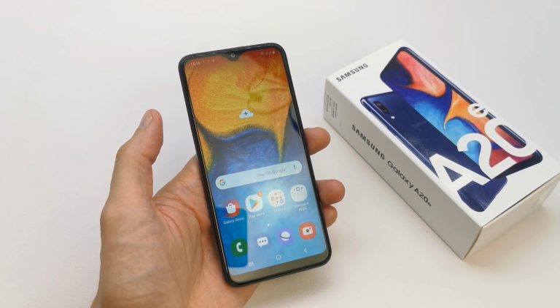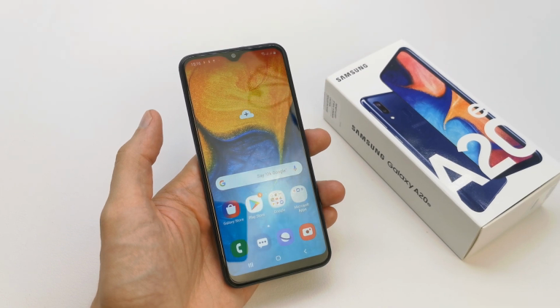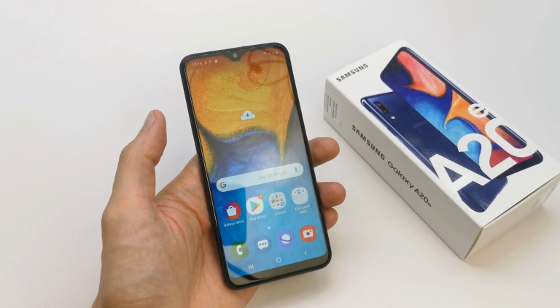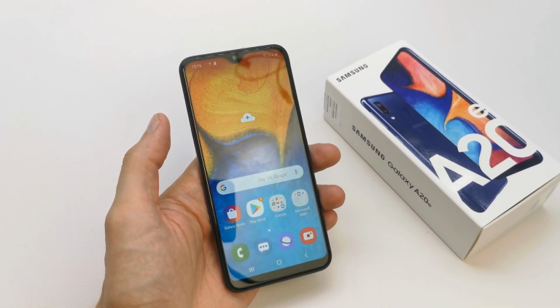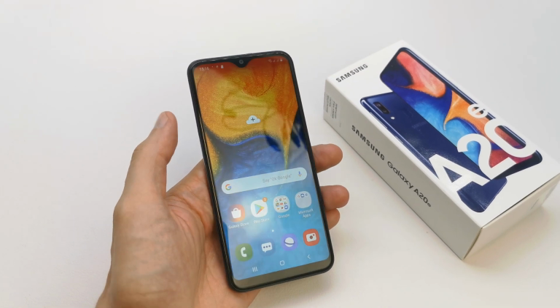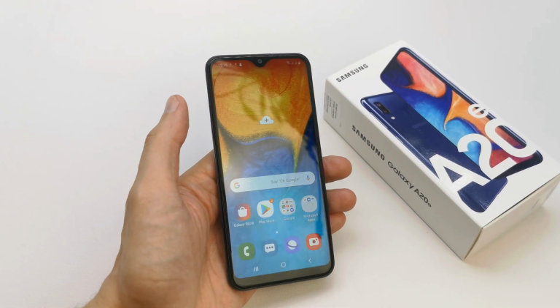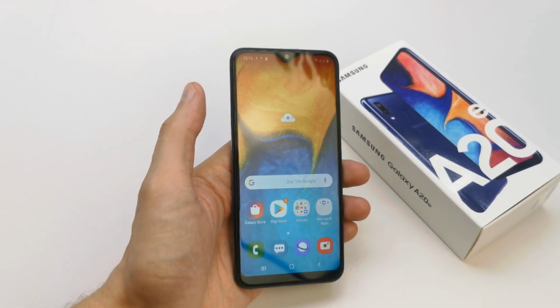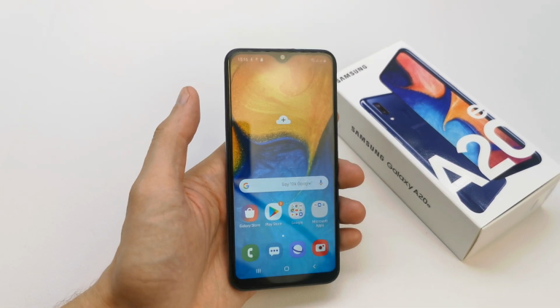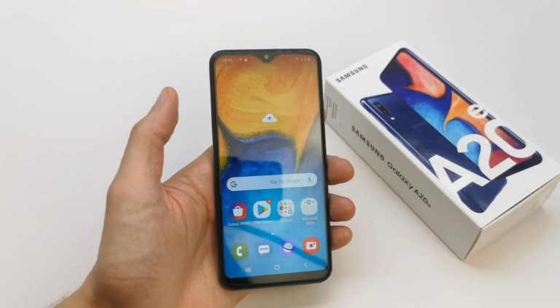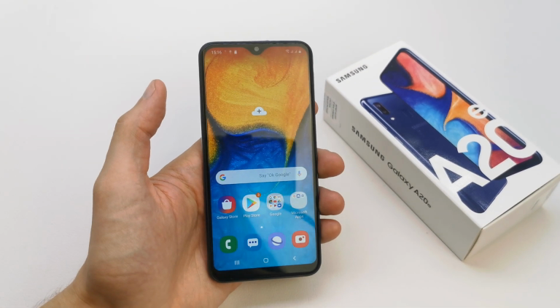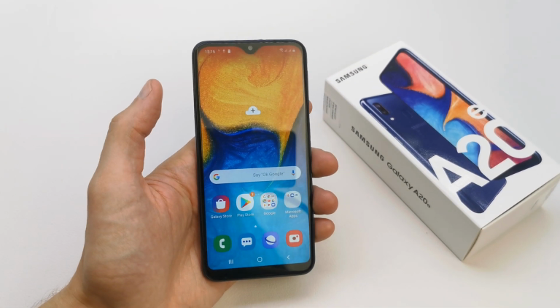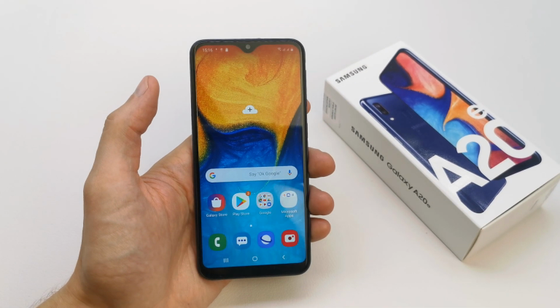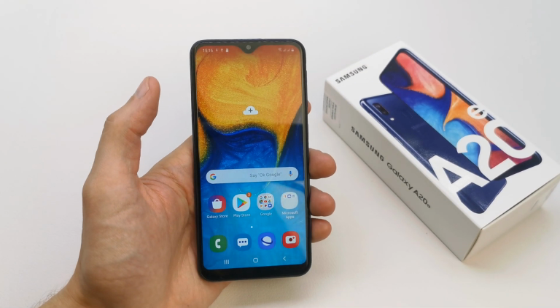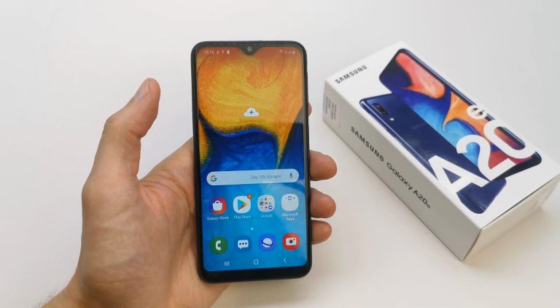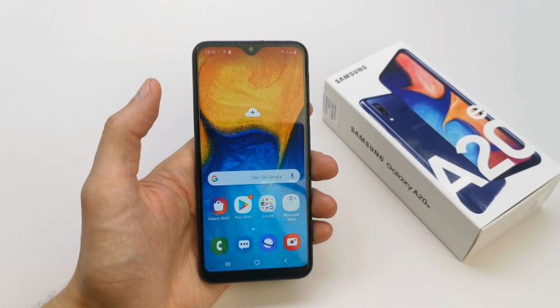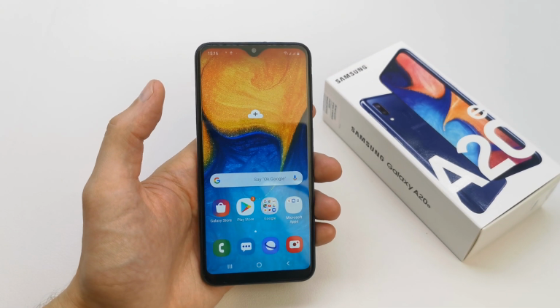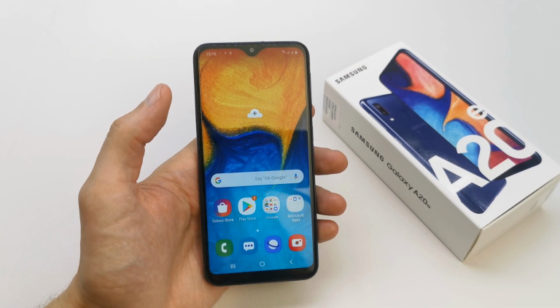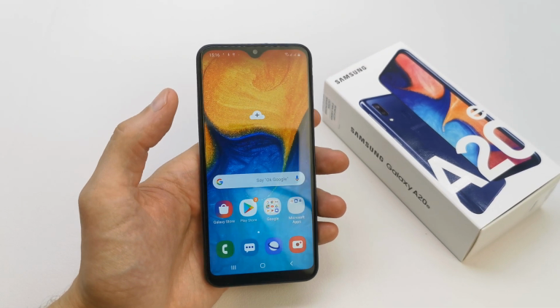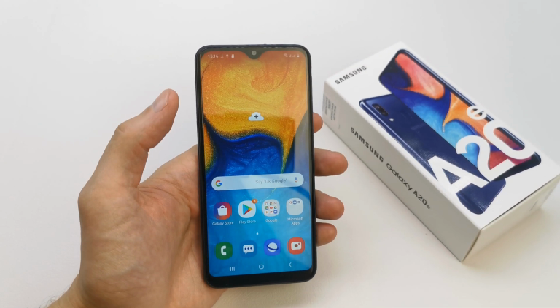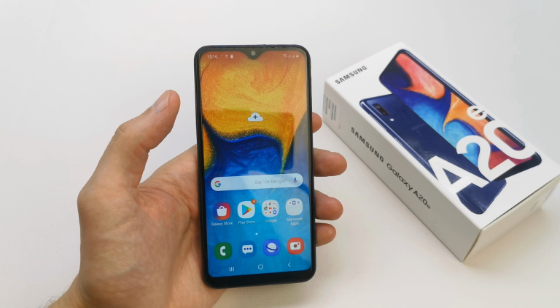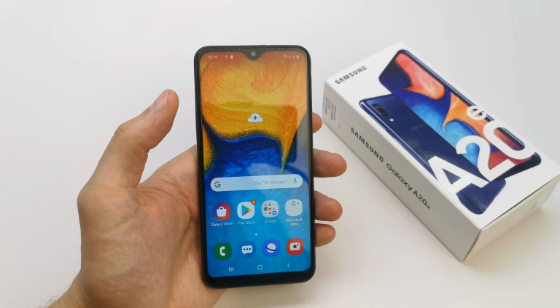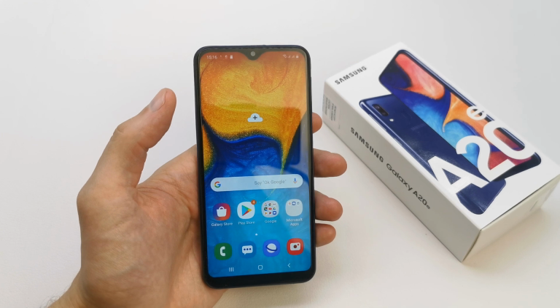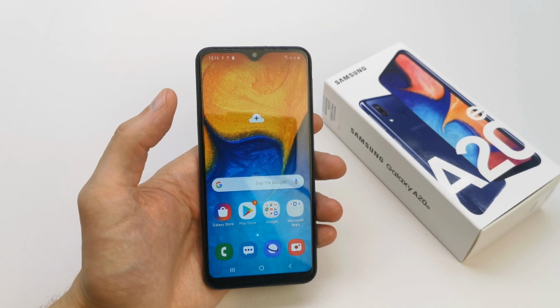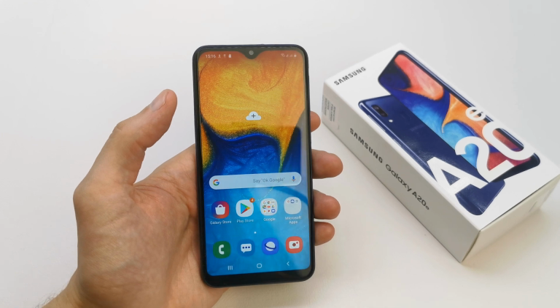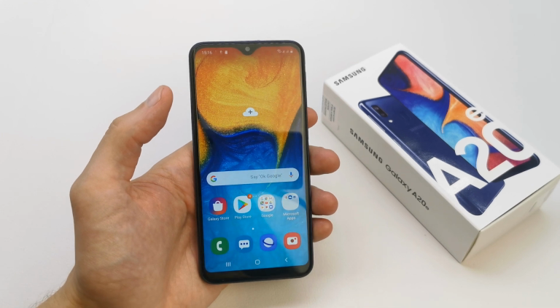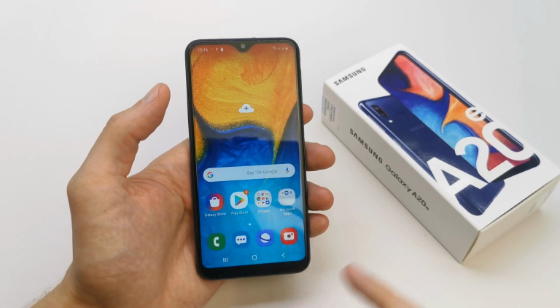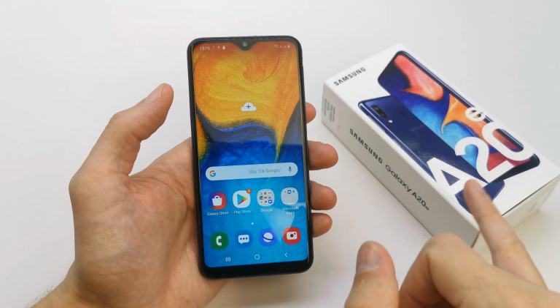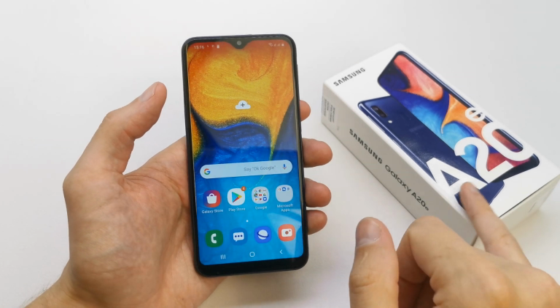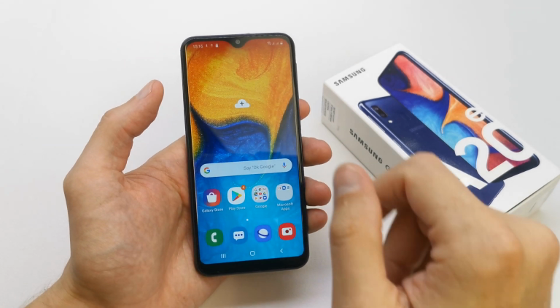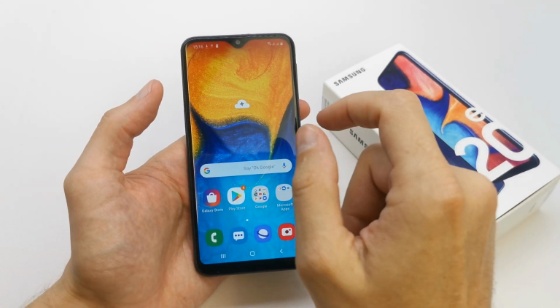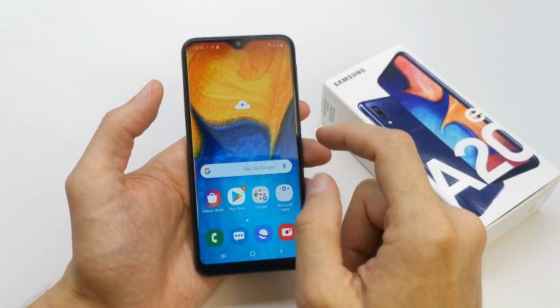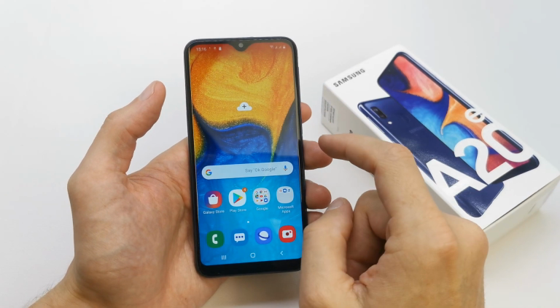Hi, welcome back on the Do It Yourself channel, where I'm going to show you how to format your SD card into your Samsung A20A.